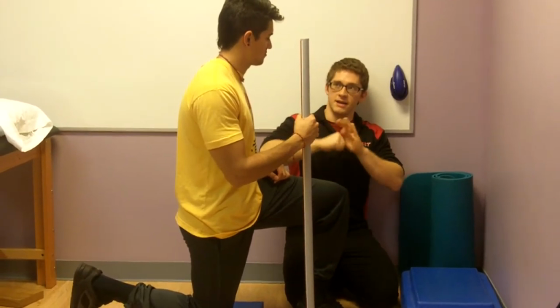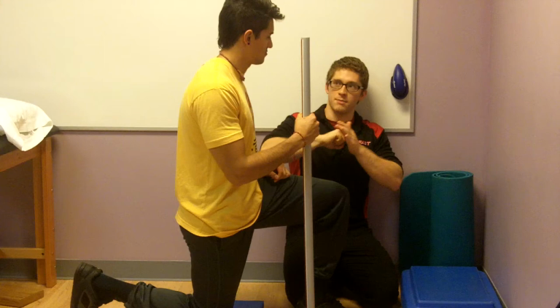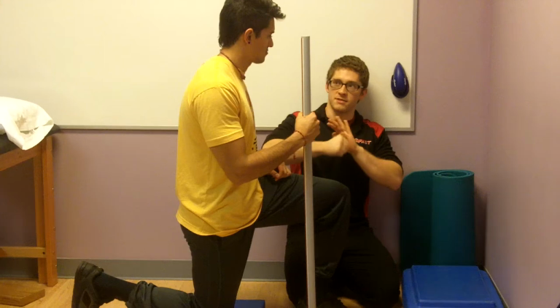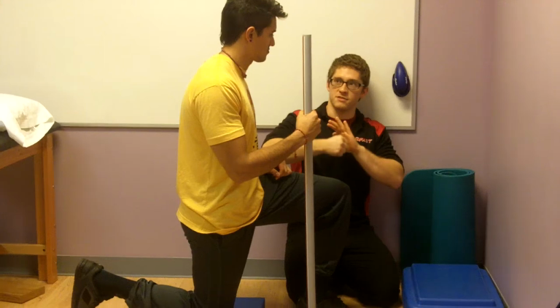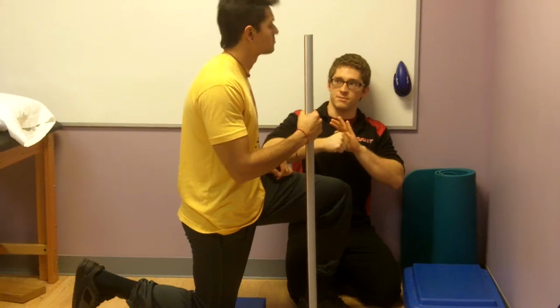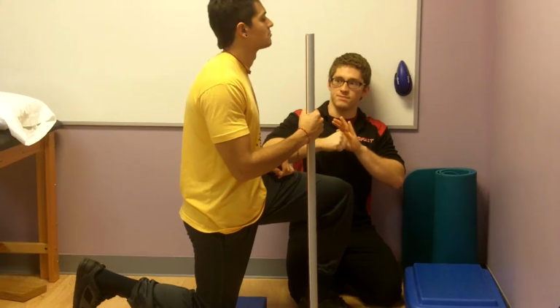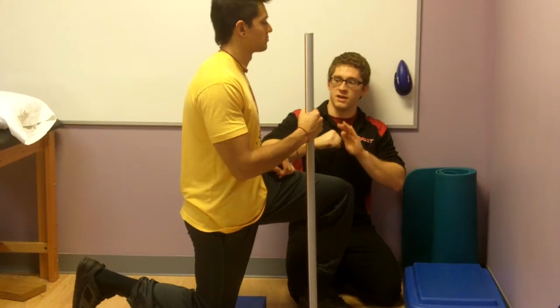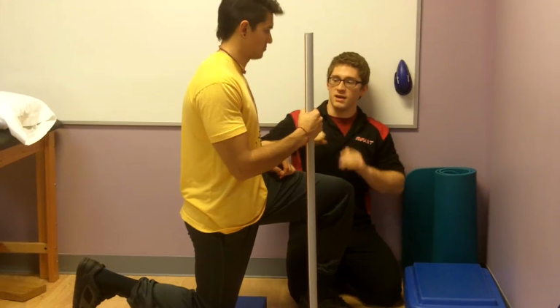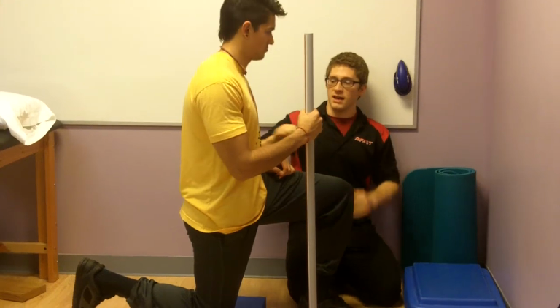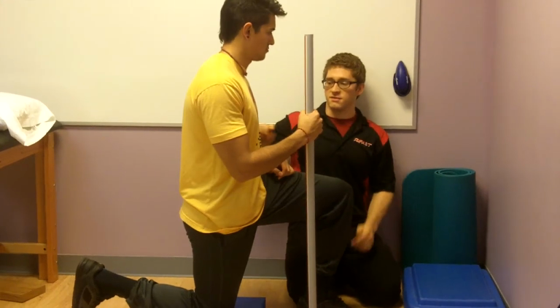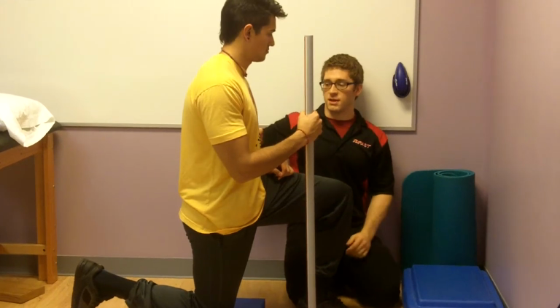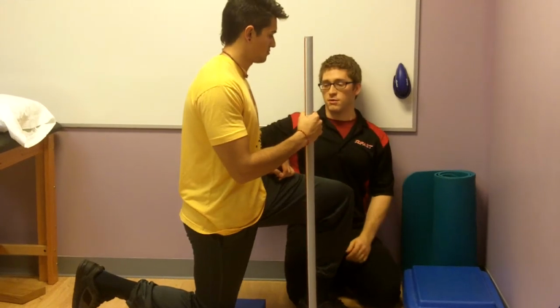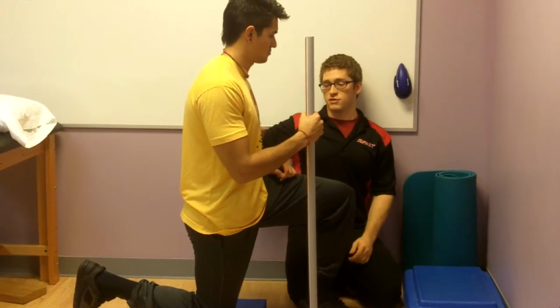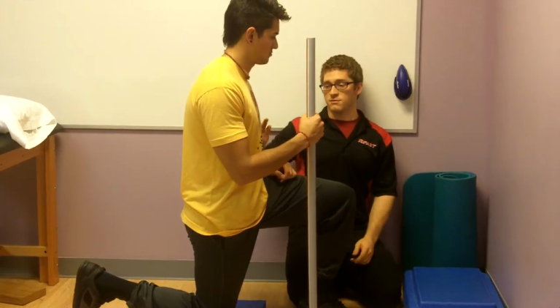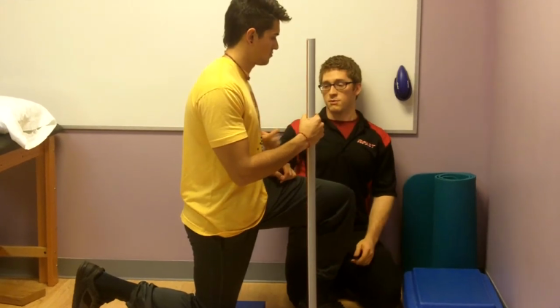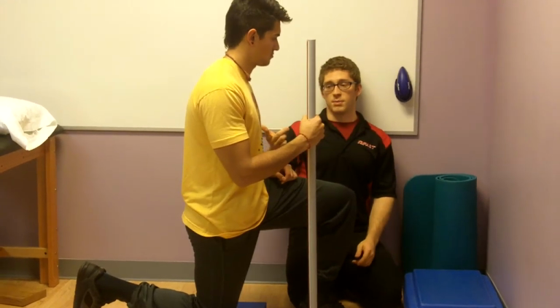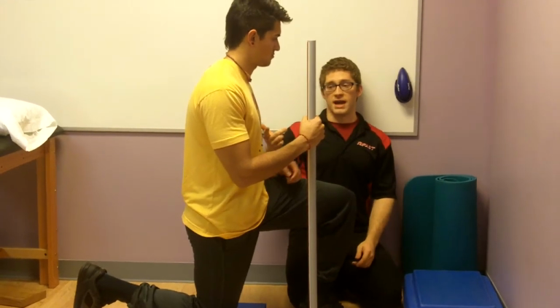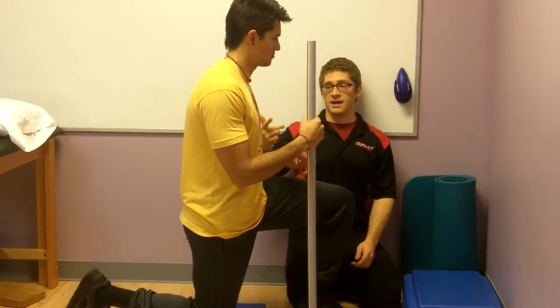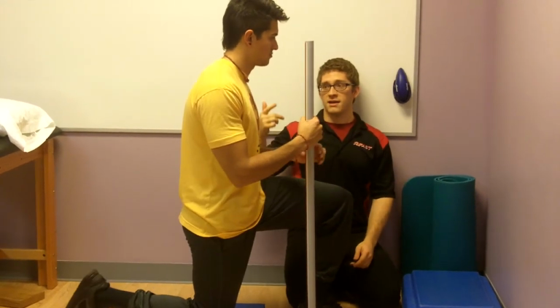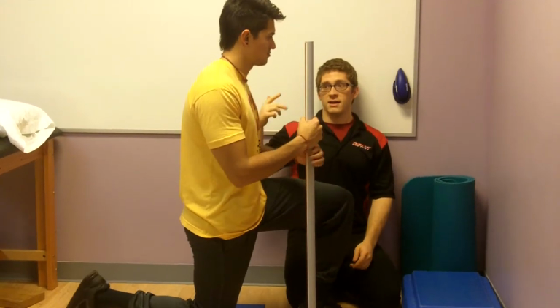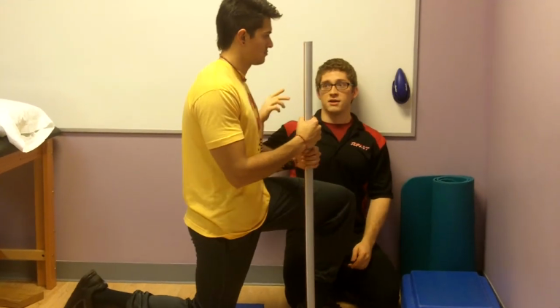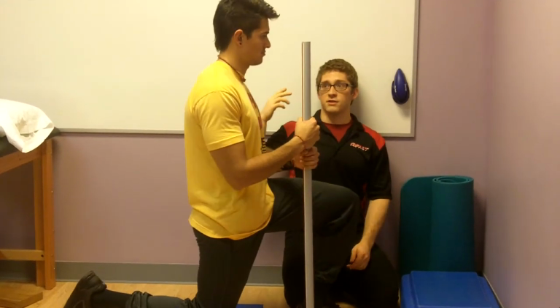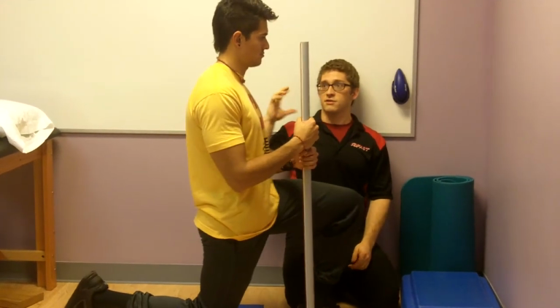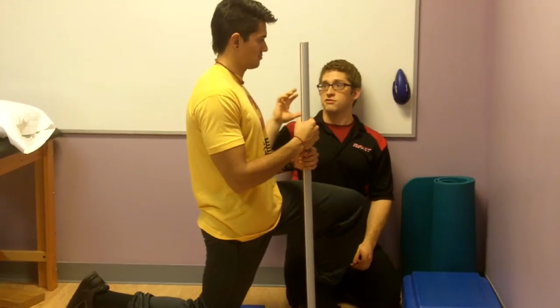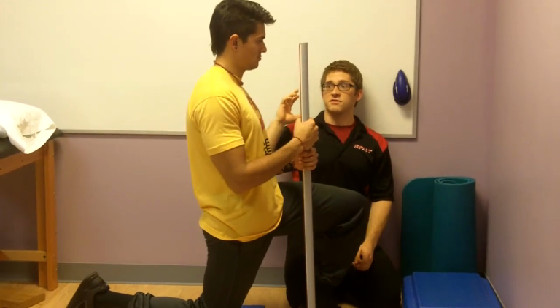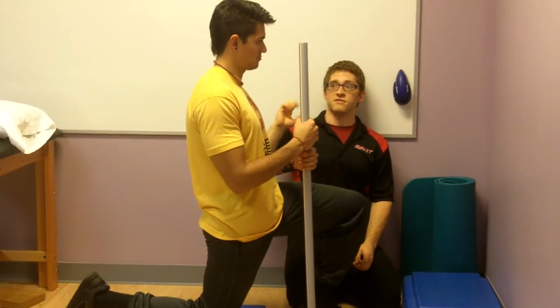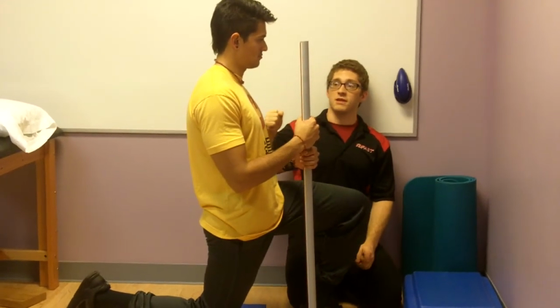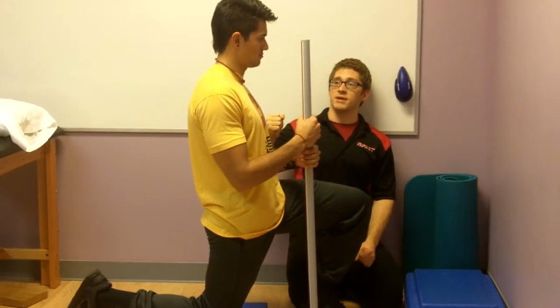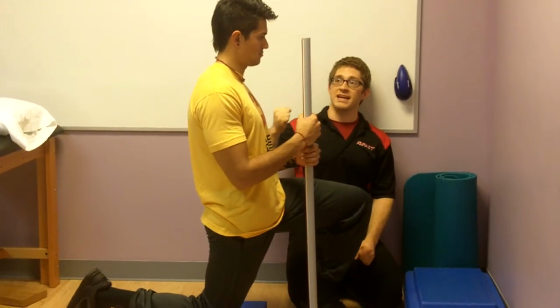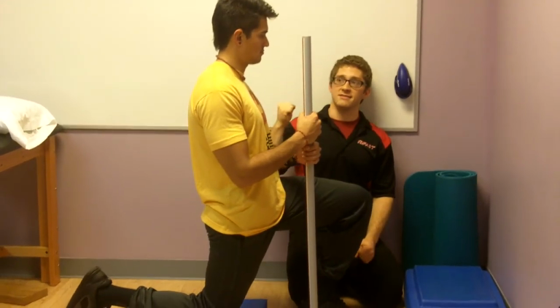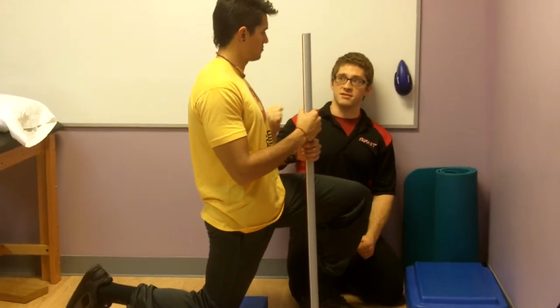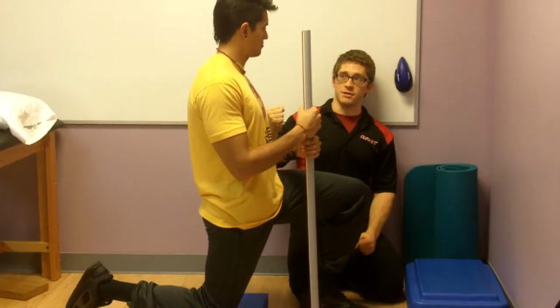Some of that motion comes from the back, and you're just developing instability.